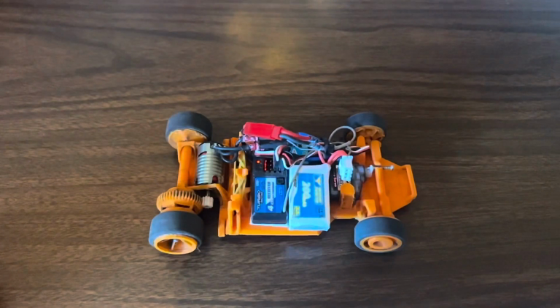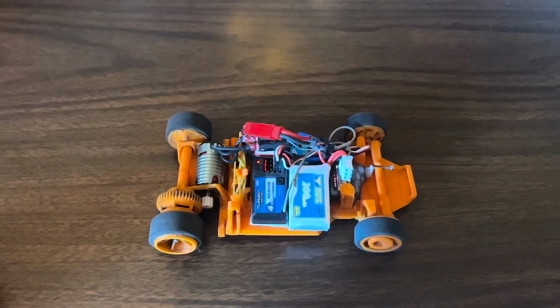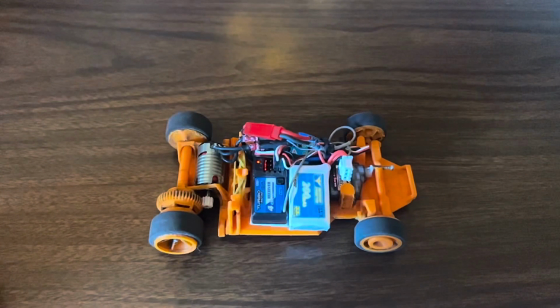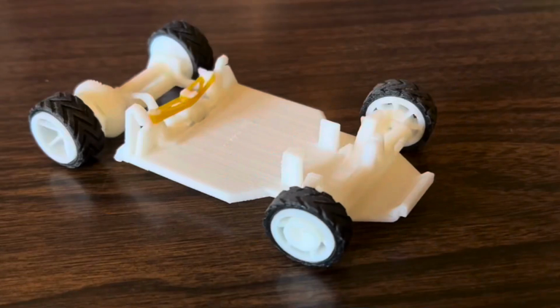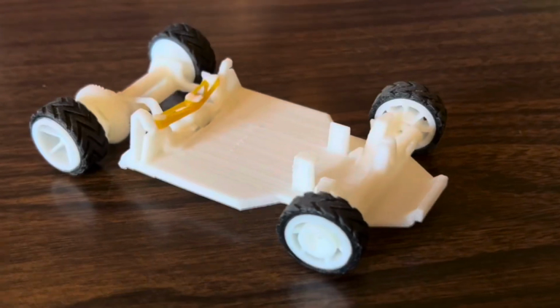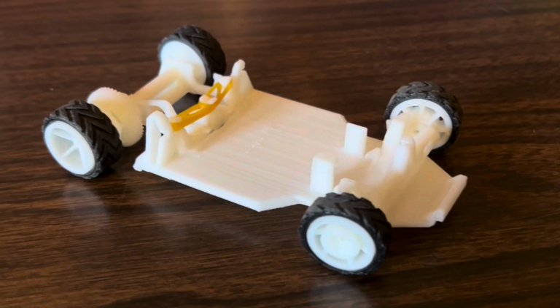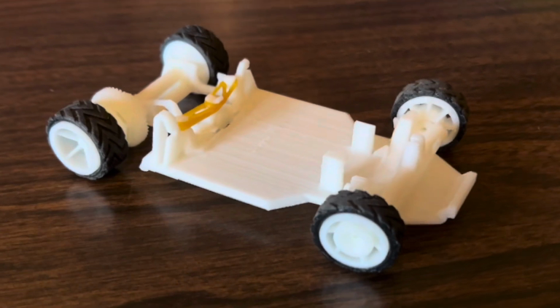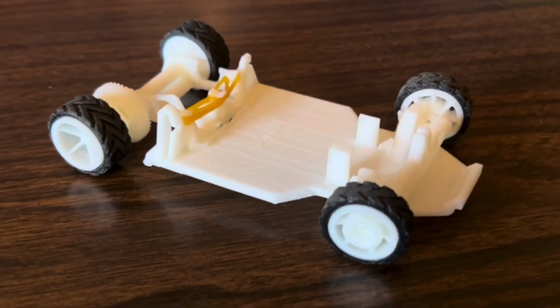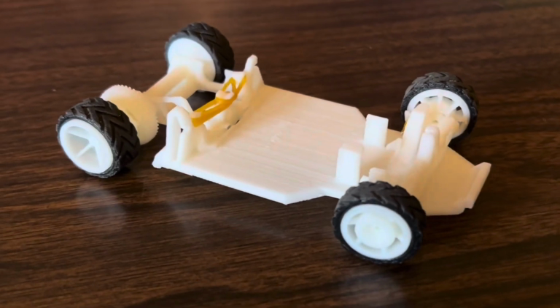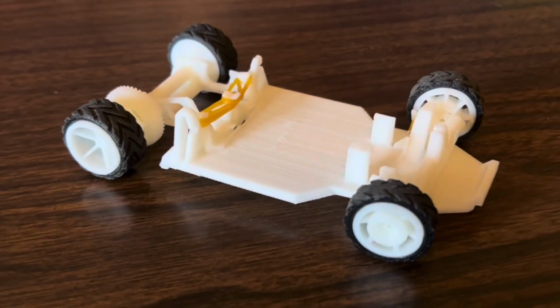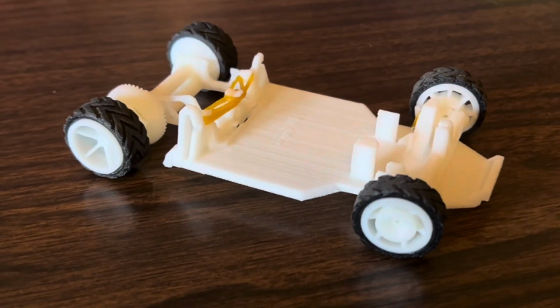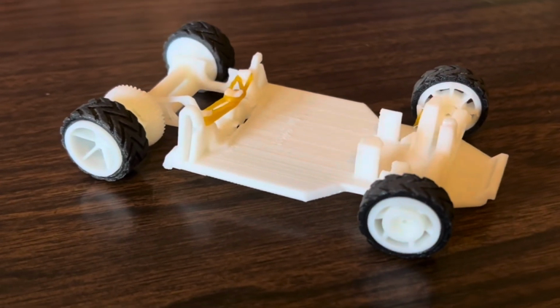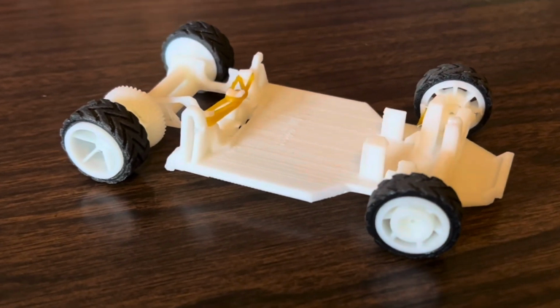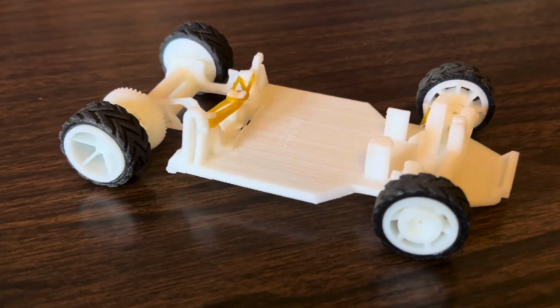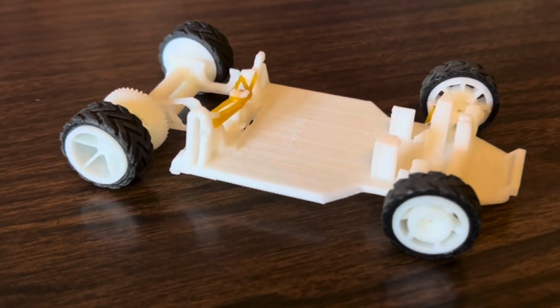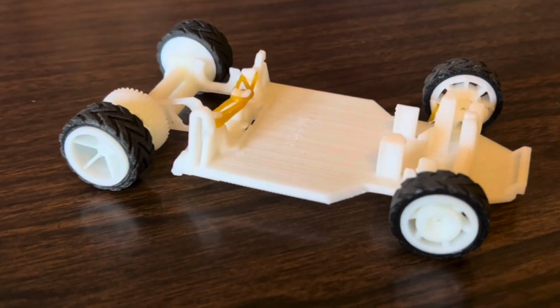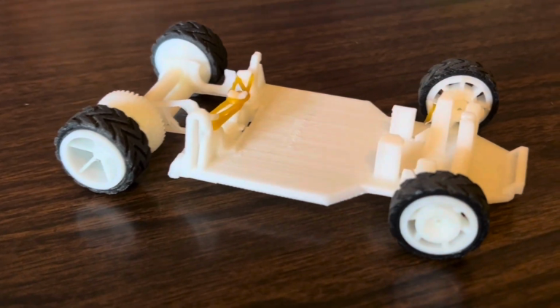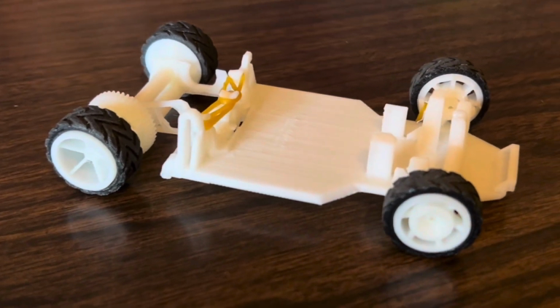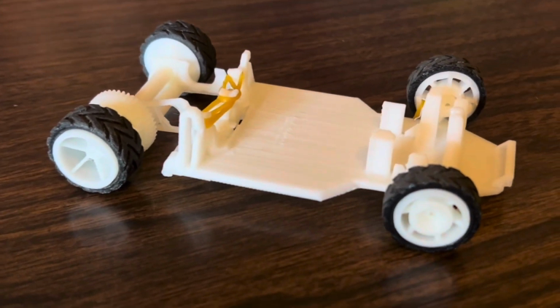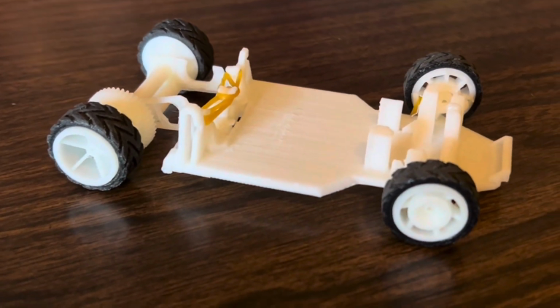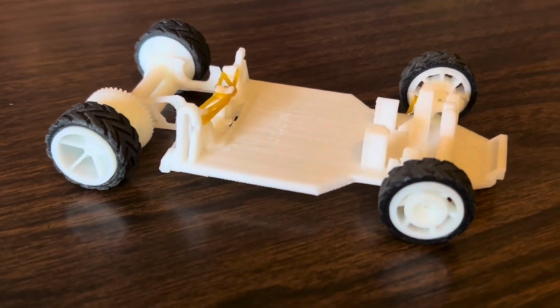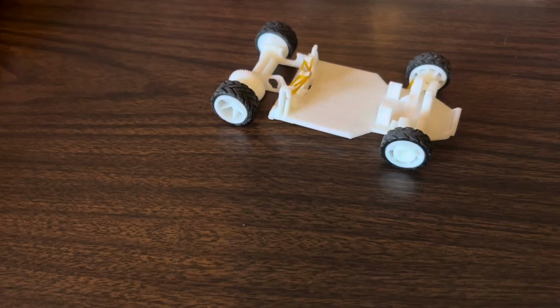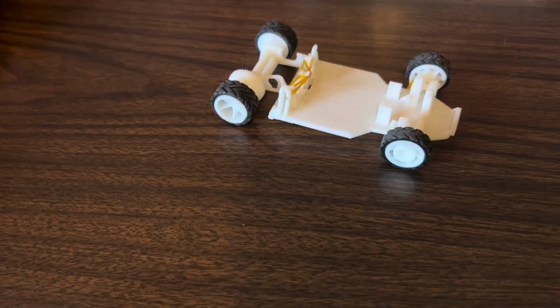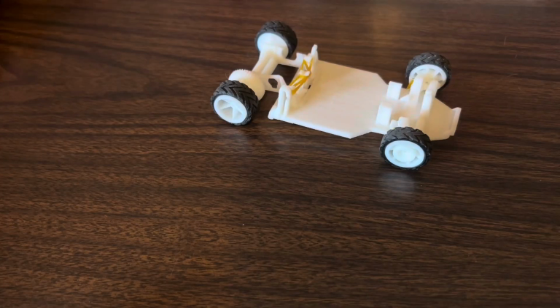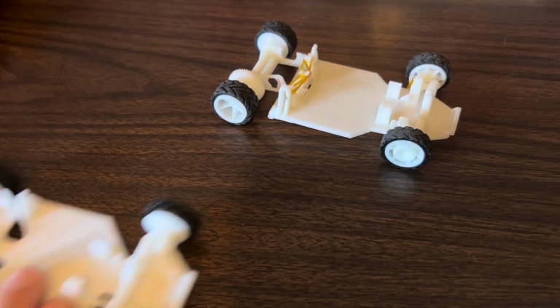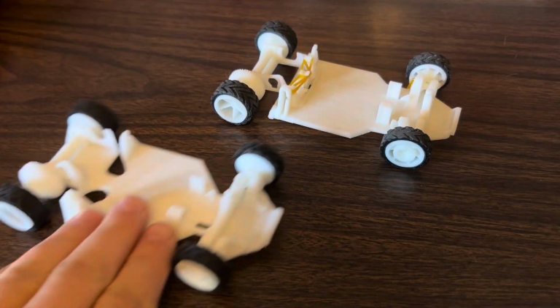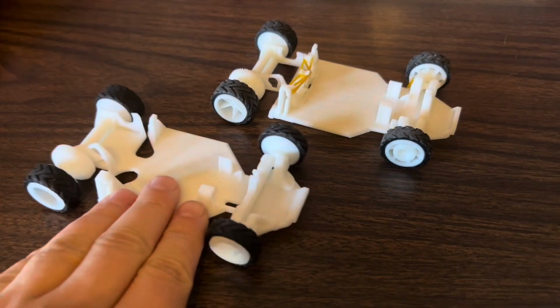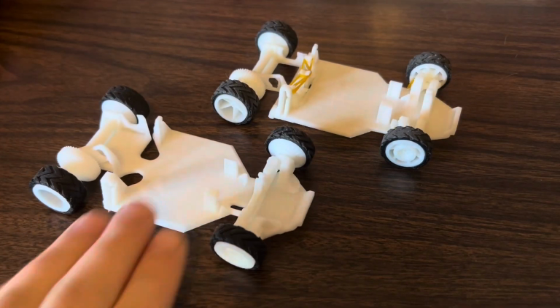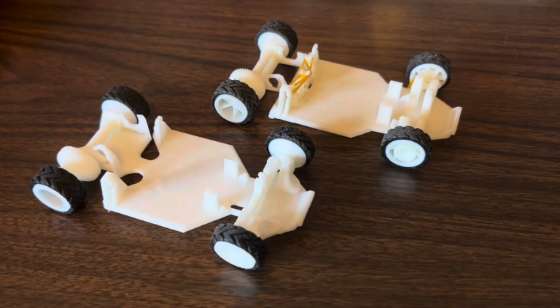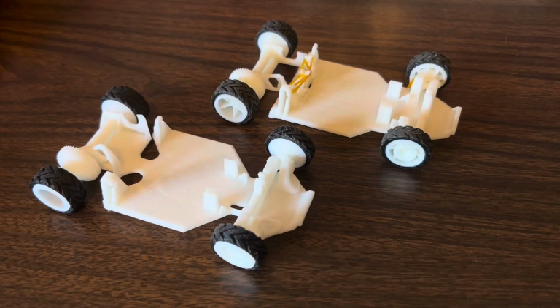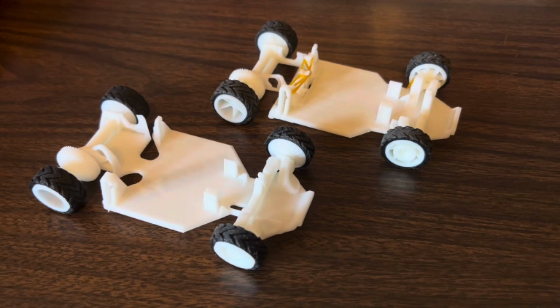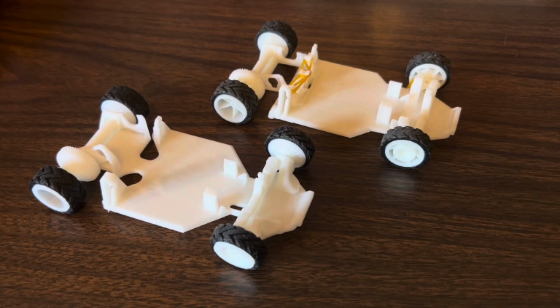This is the Gamma Turbo, an advanced printed-in-place RC car. It's similar to the Gamma 2, but on steroids.